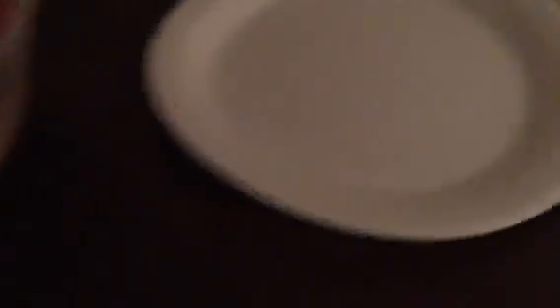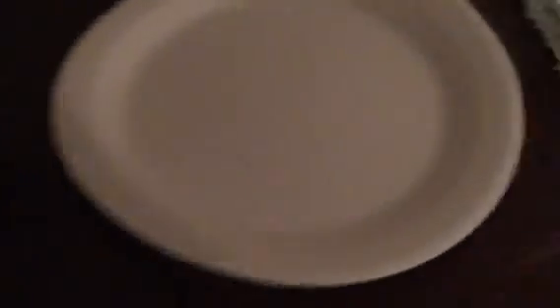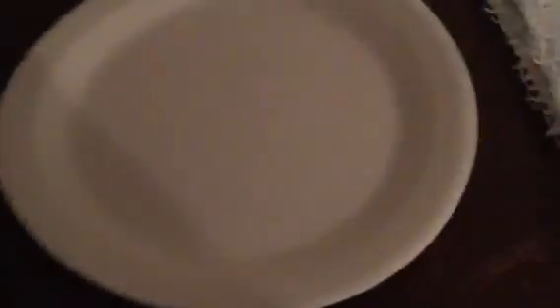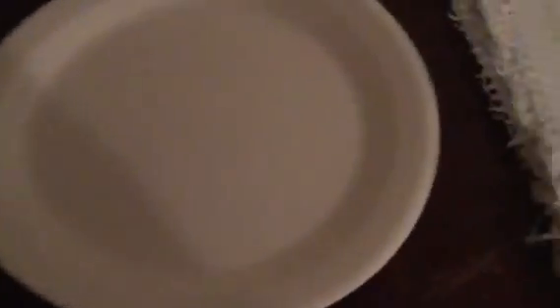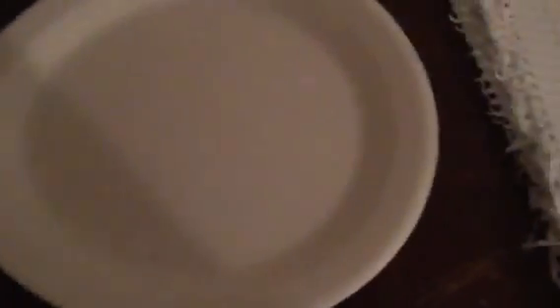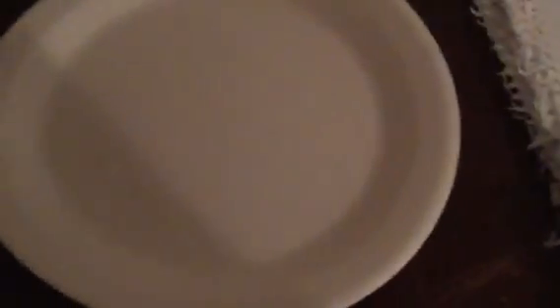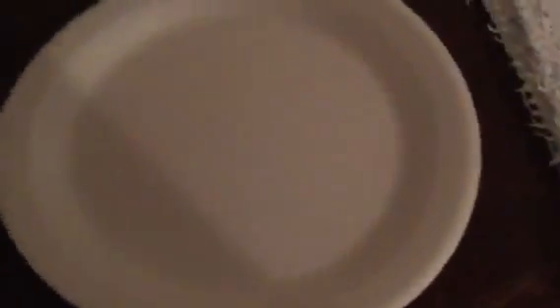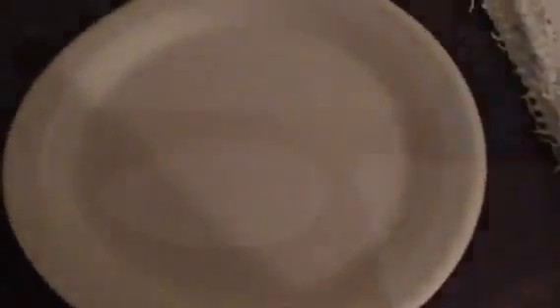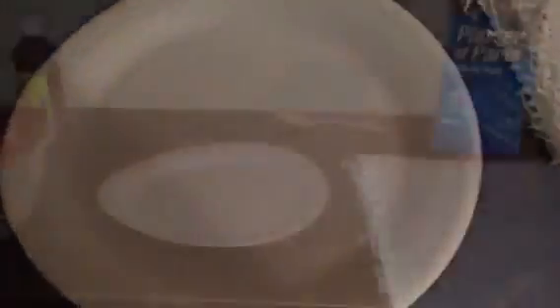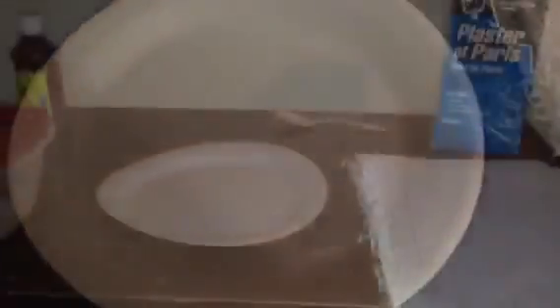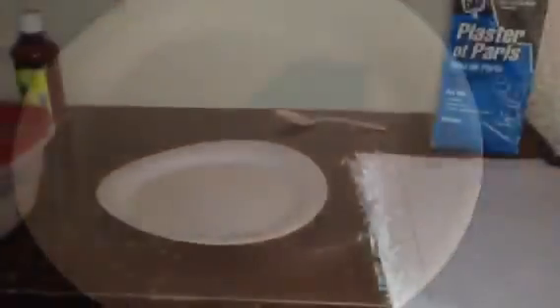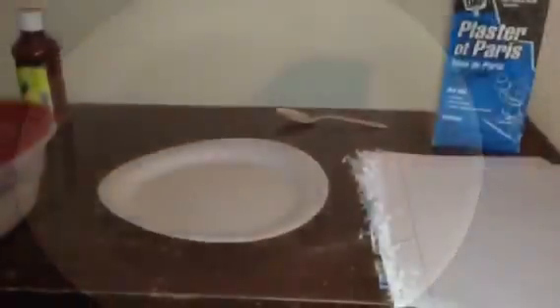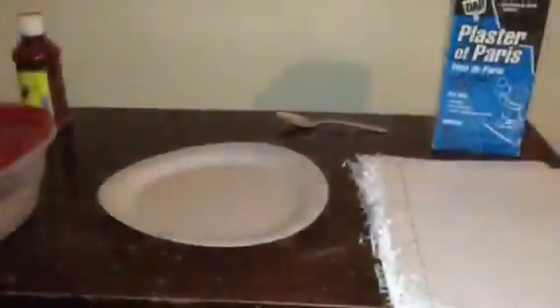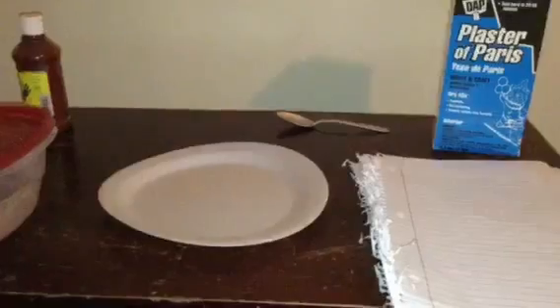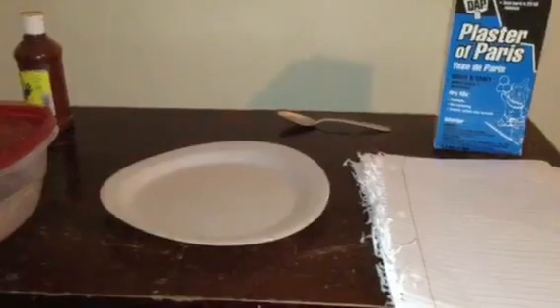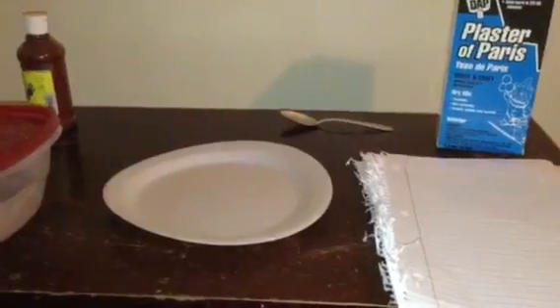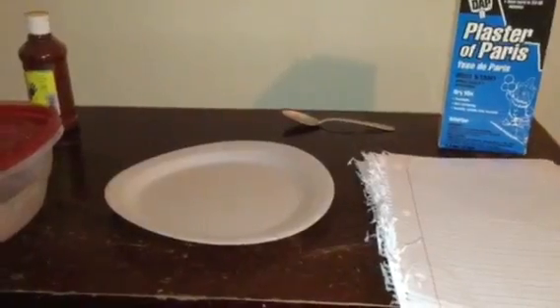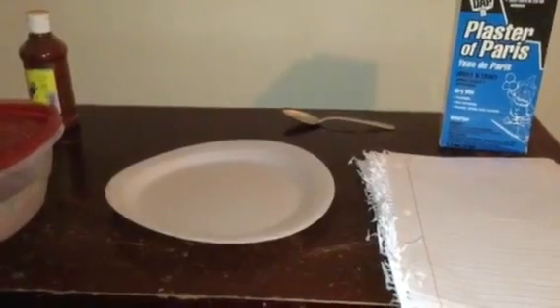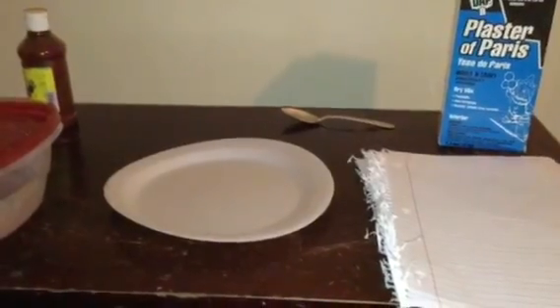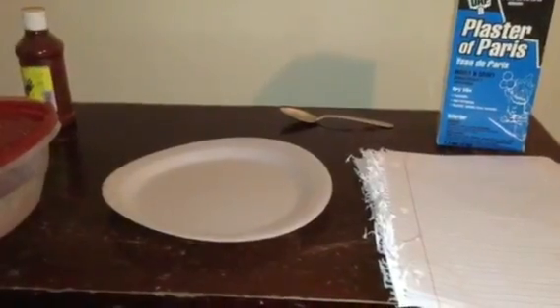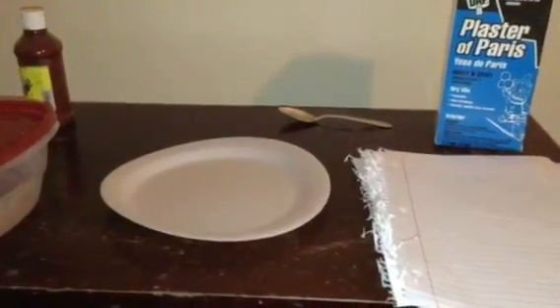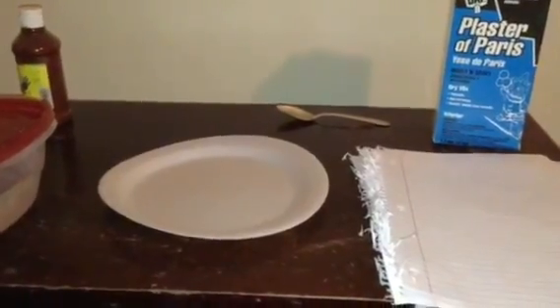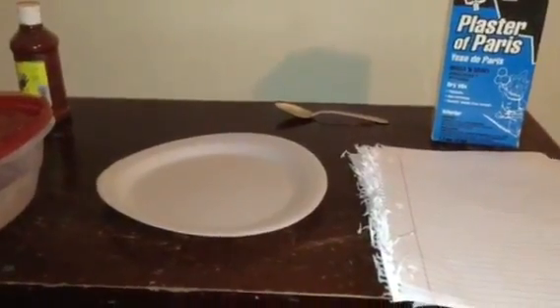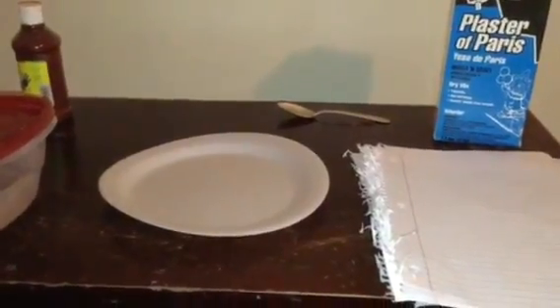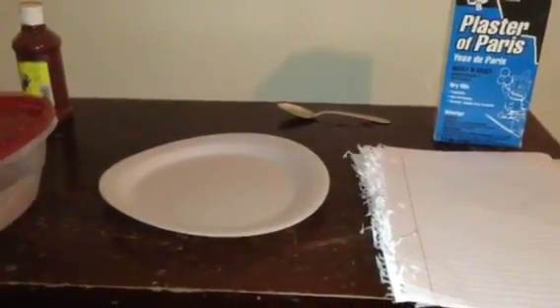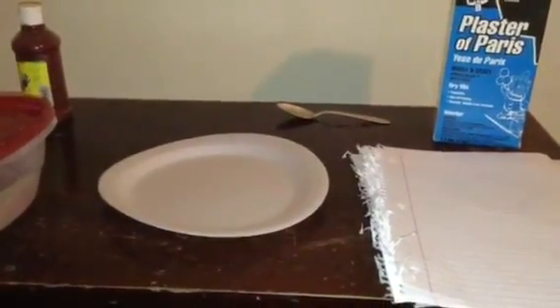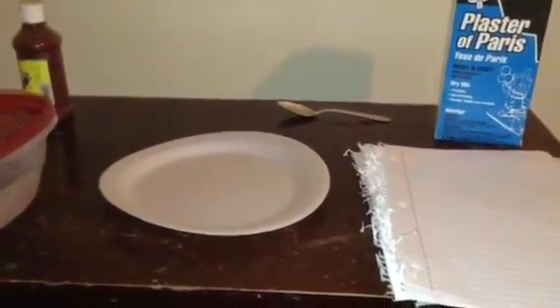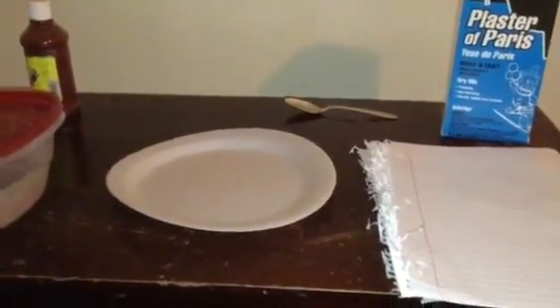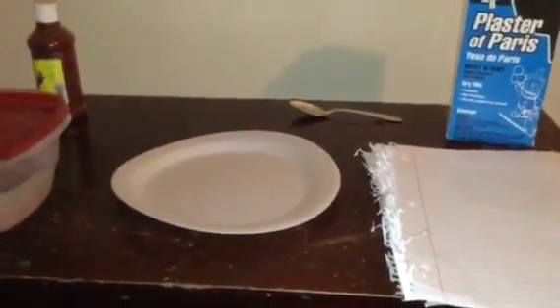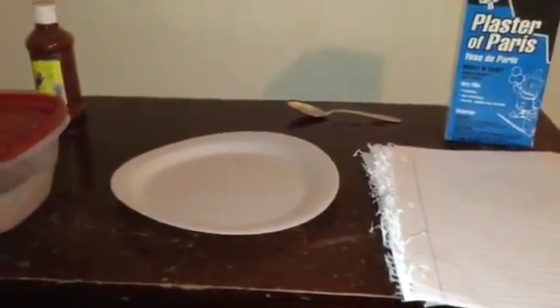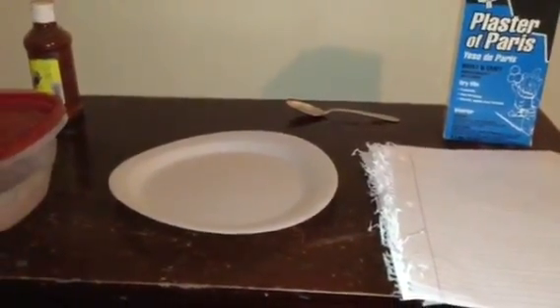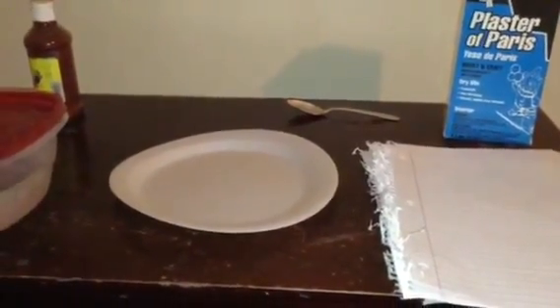The sixth thing you will need is water to mix the plaster in. The seventh thing you will need is something to hold your project. Okay, let's get started, just watch me.